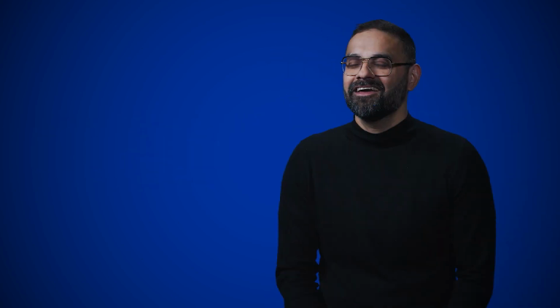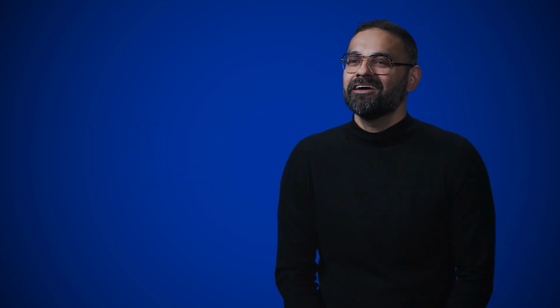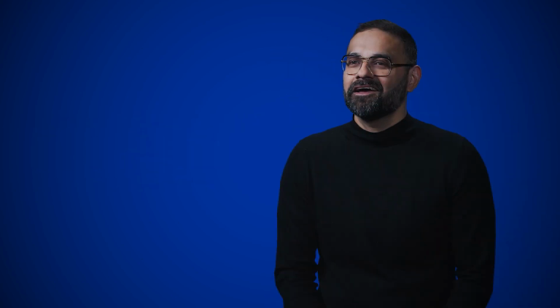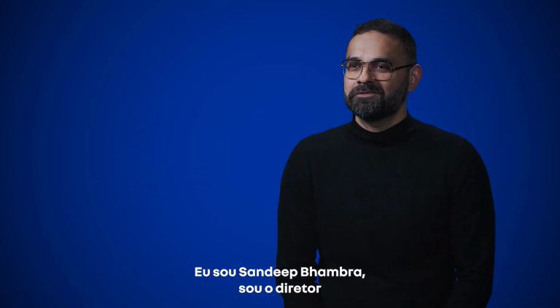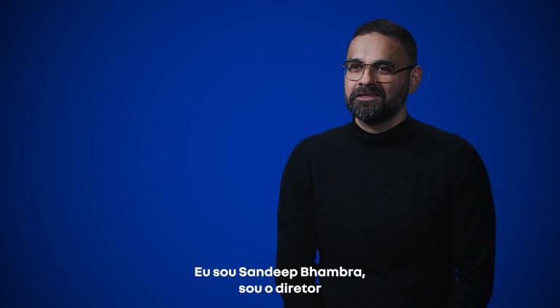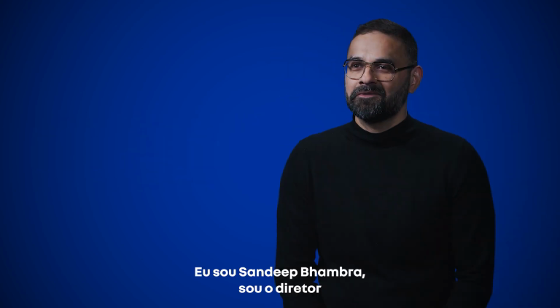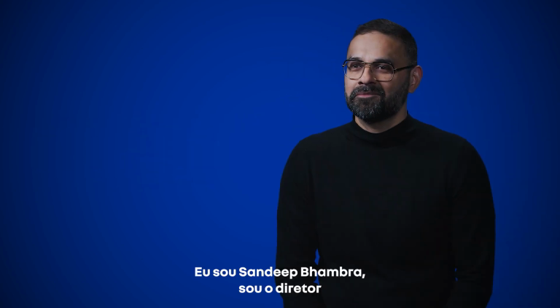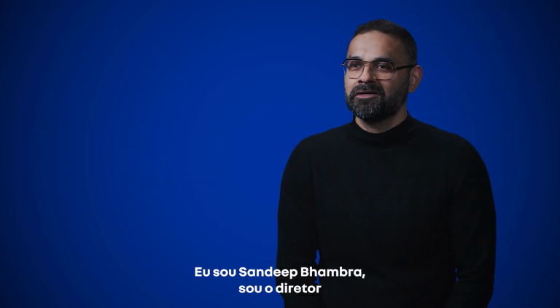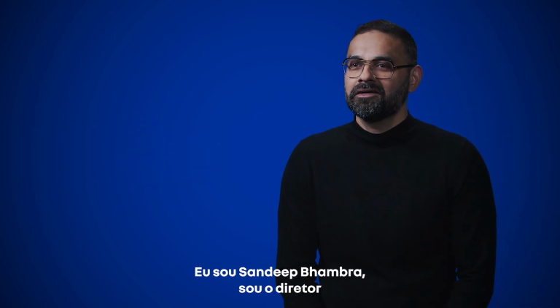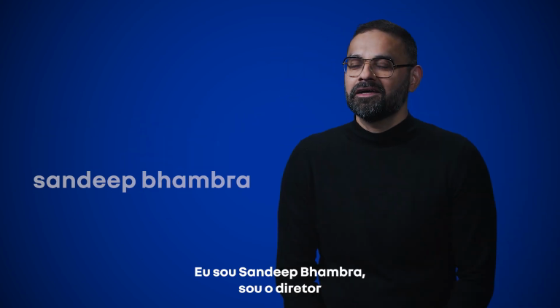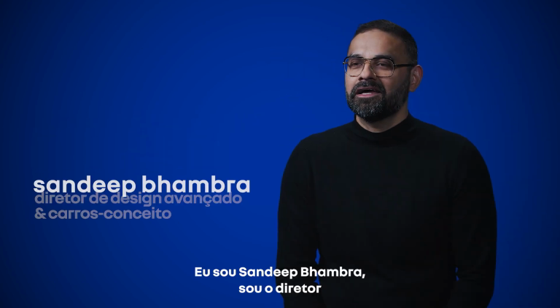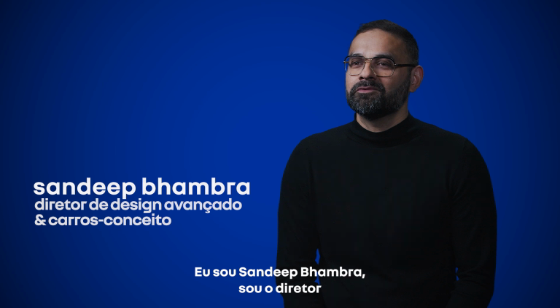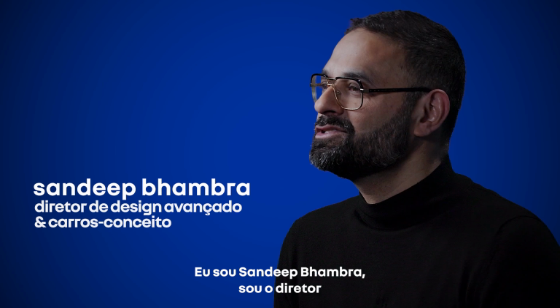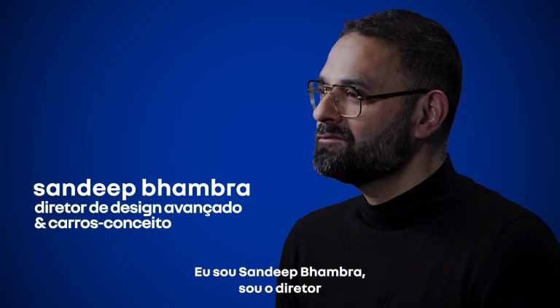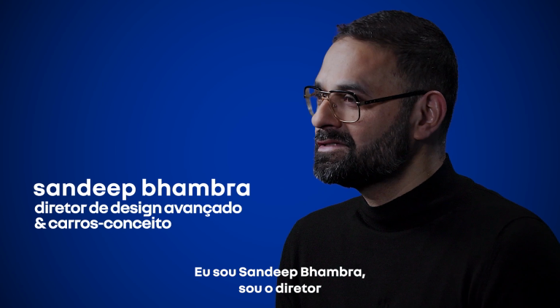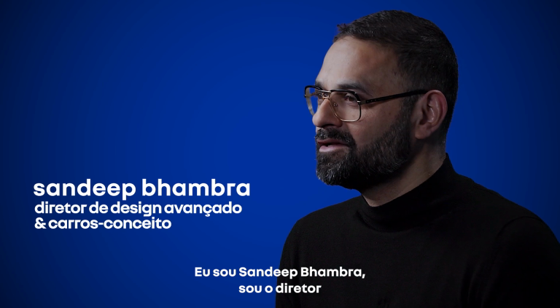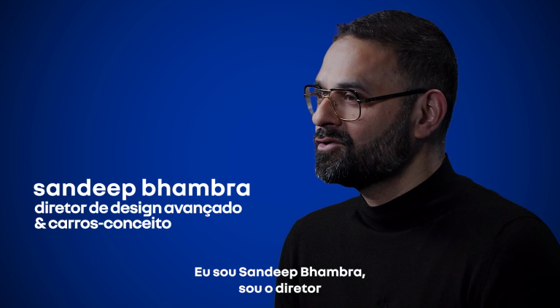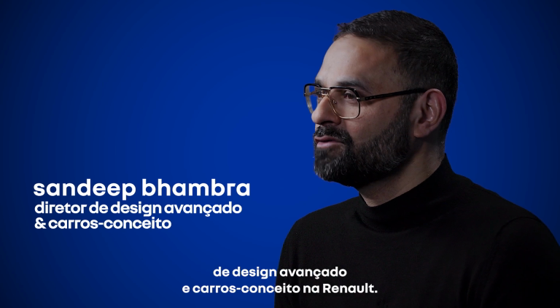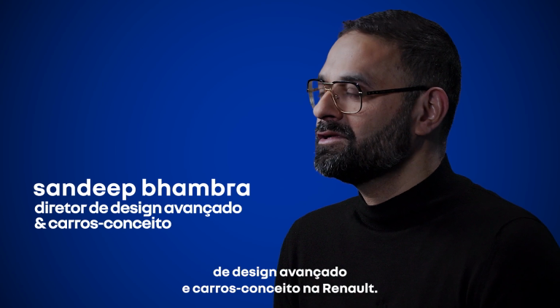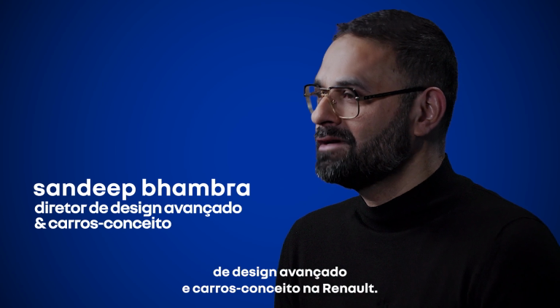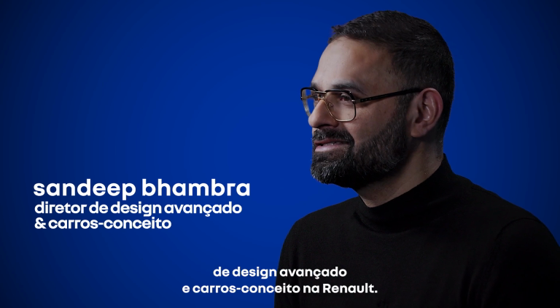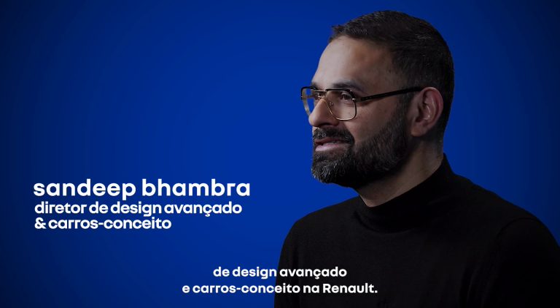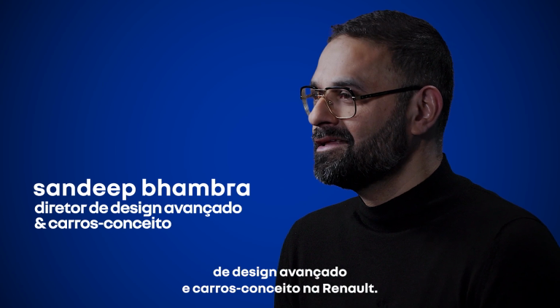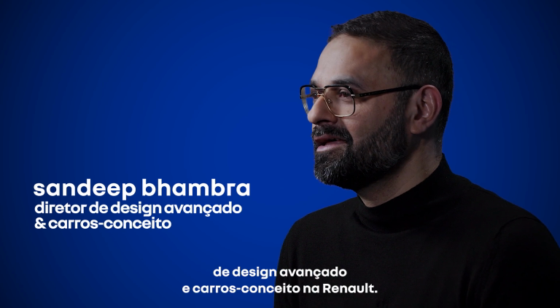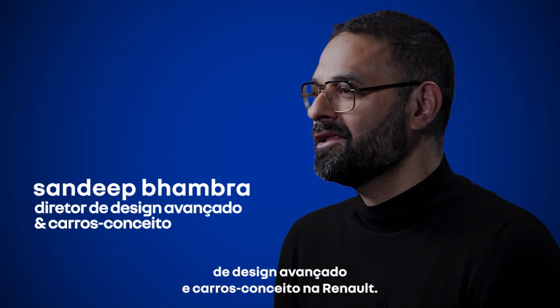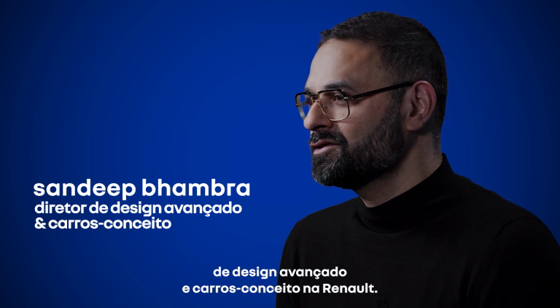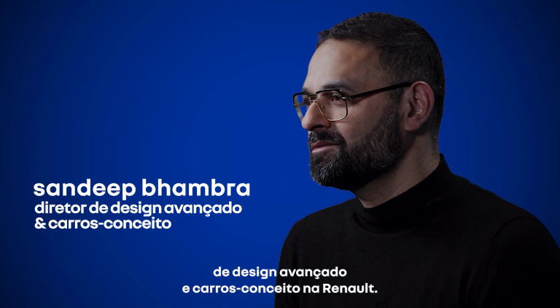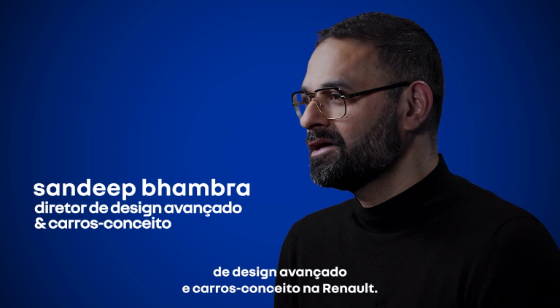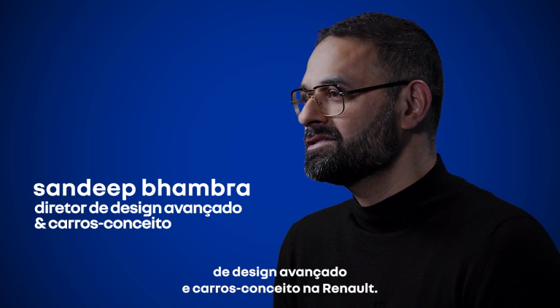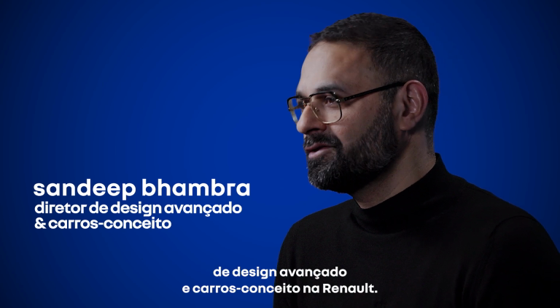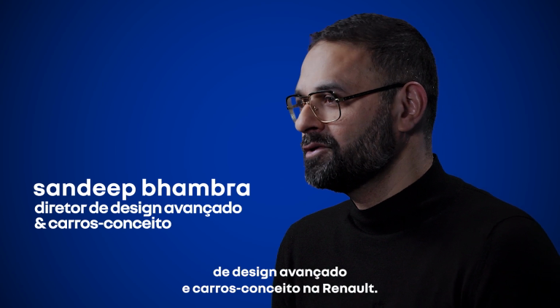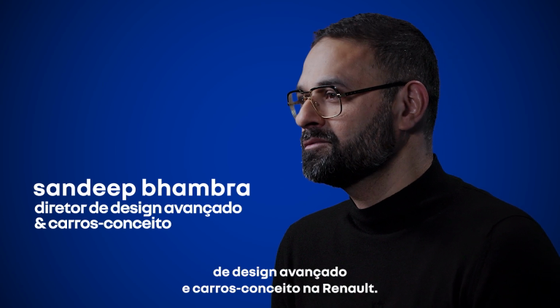I'm Sandeep Bhambra. I'm the chief designer of advanced design and concept cars at Renault.